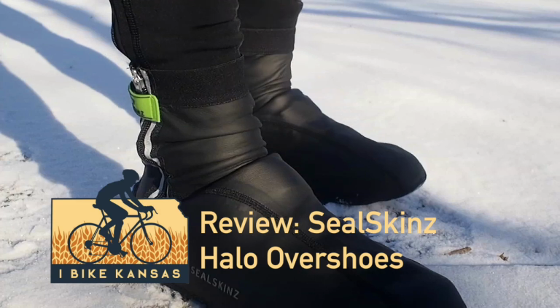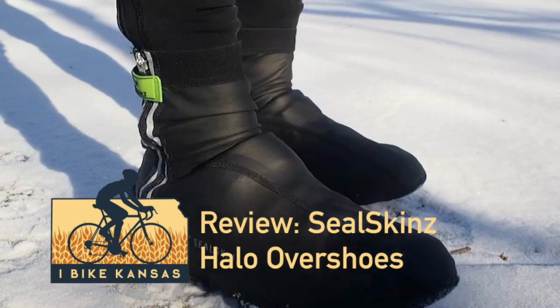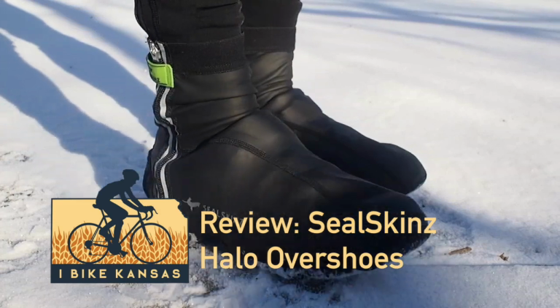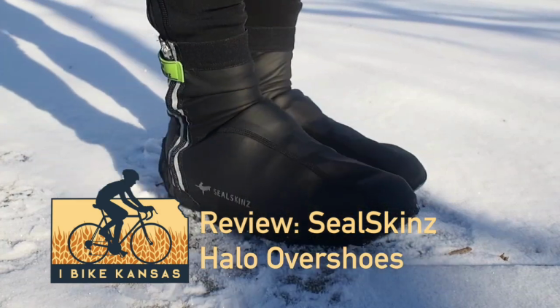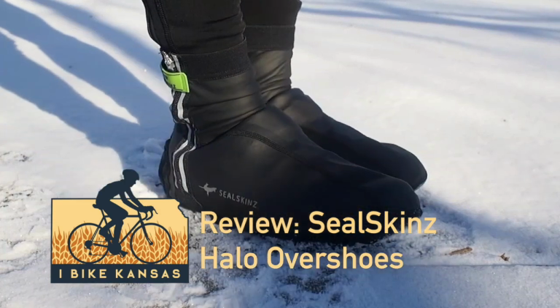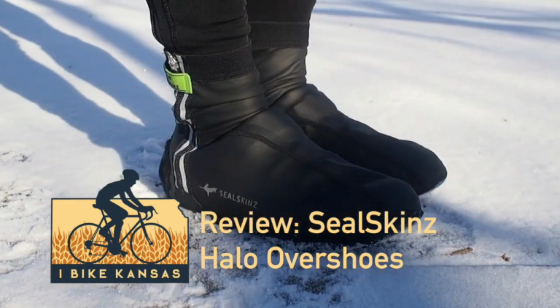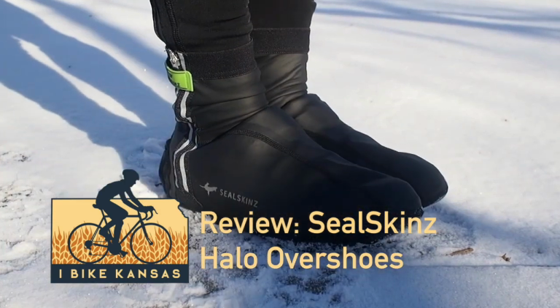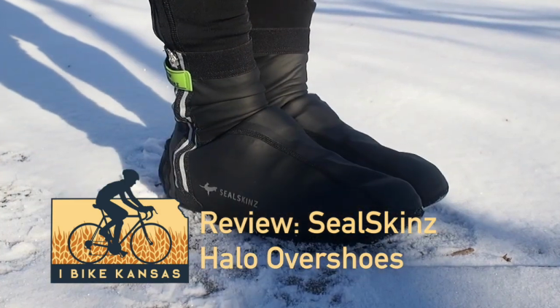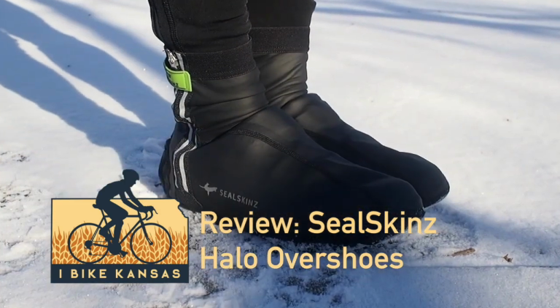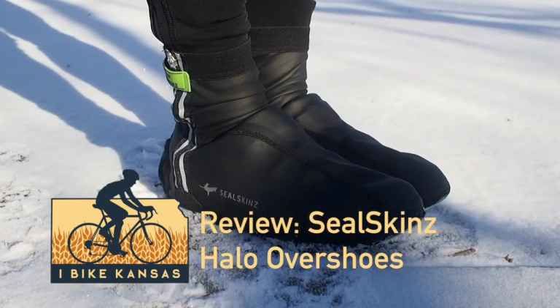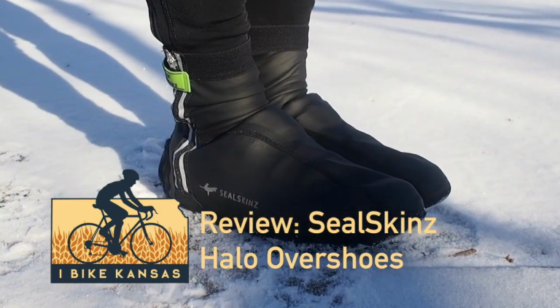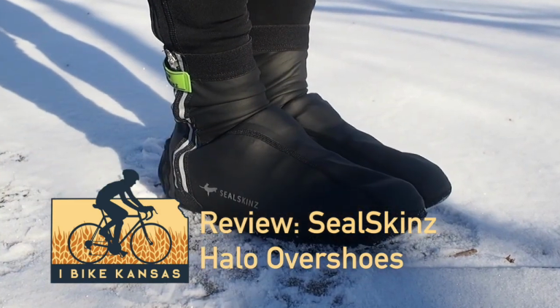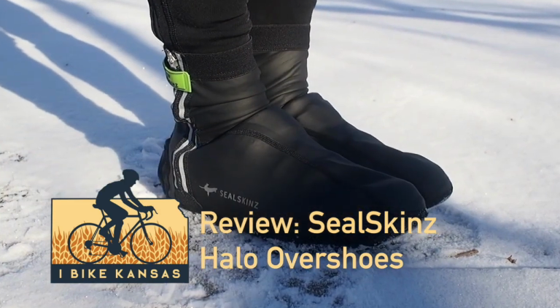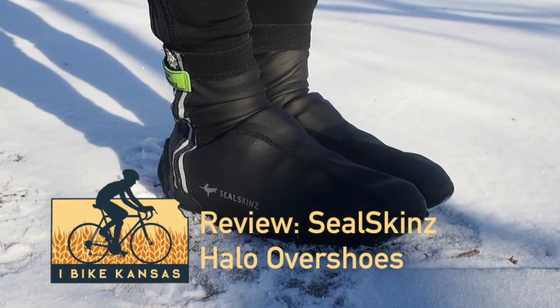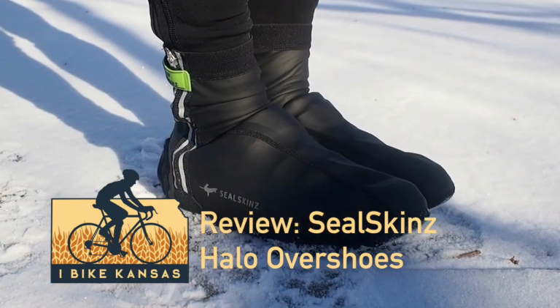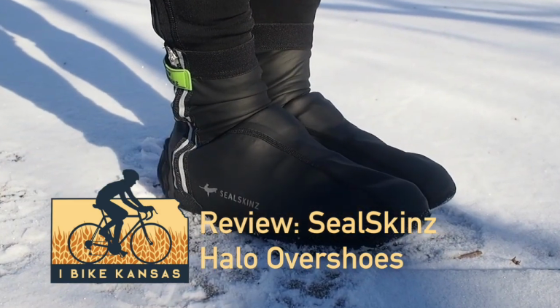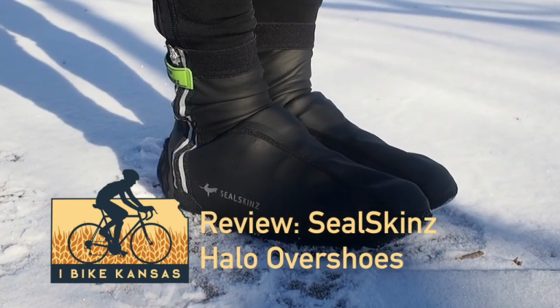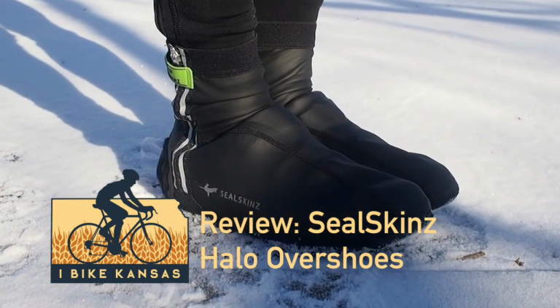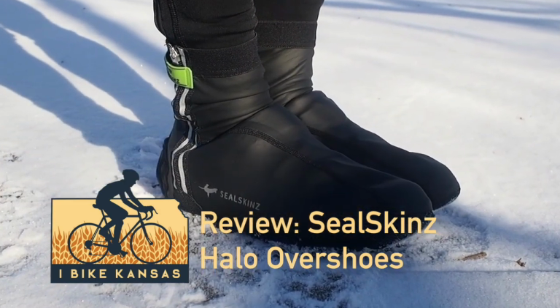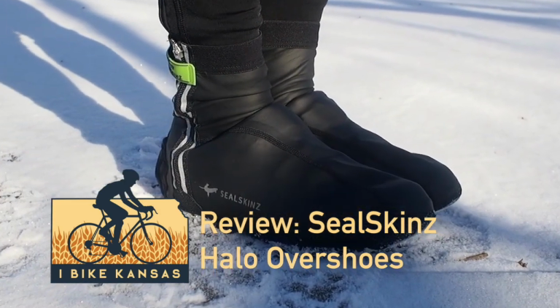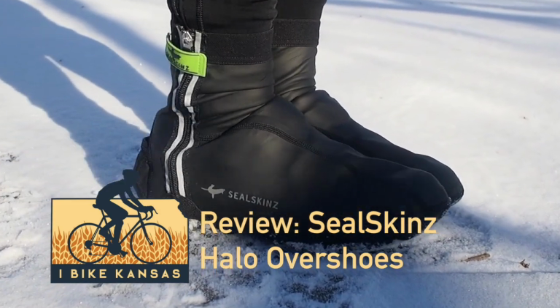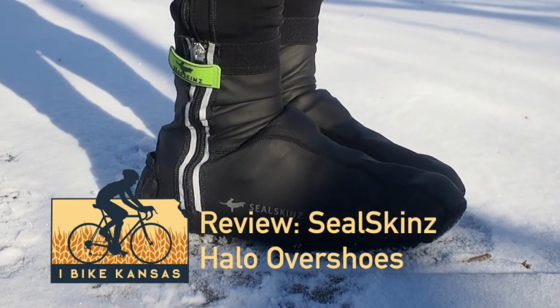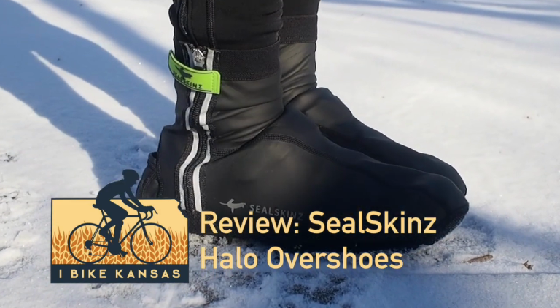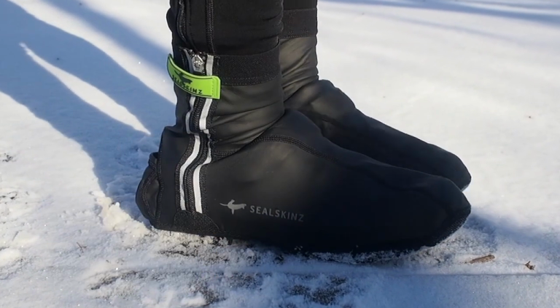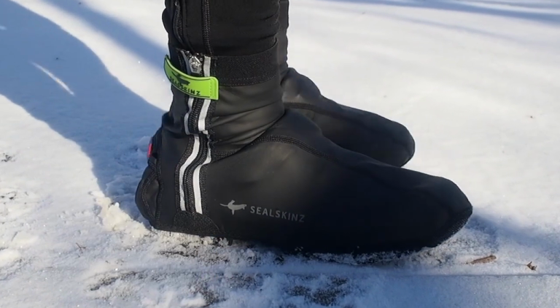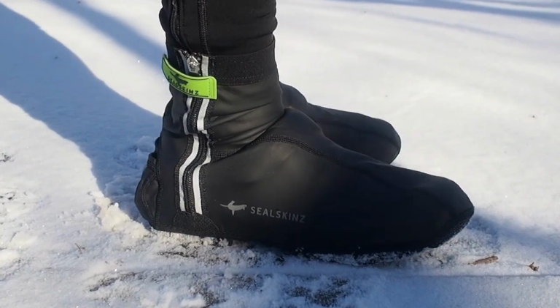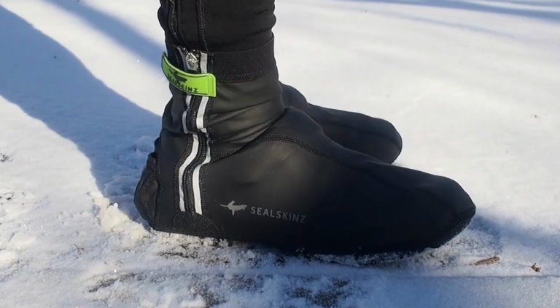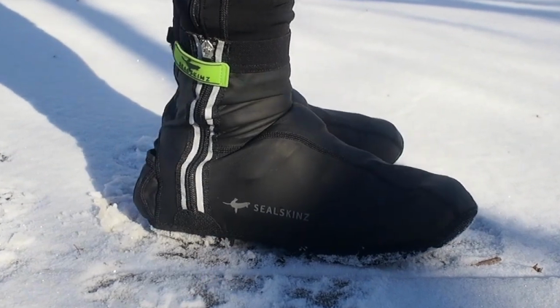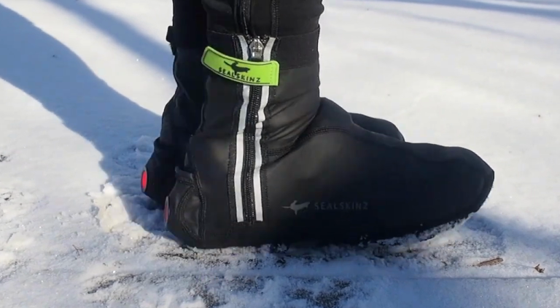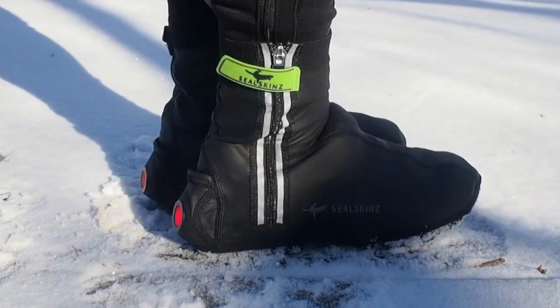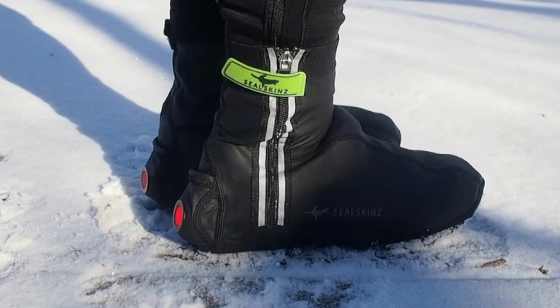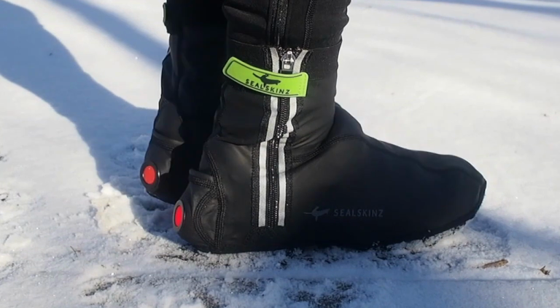This is Jeff from iBike Kansas, and today I'll be reviewing the Seal Skins Halo Overshoes.